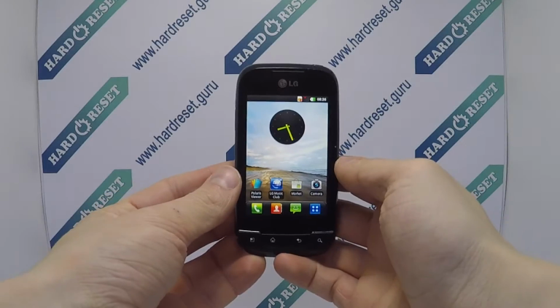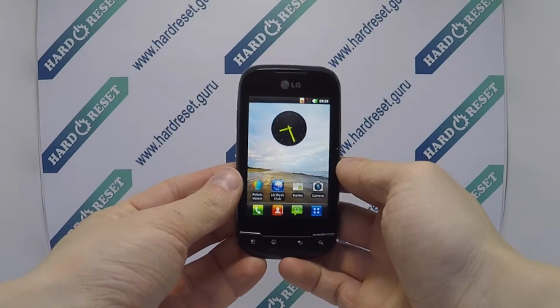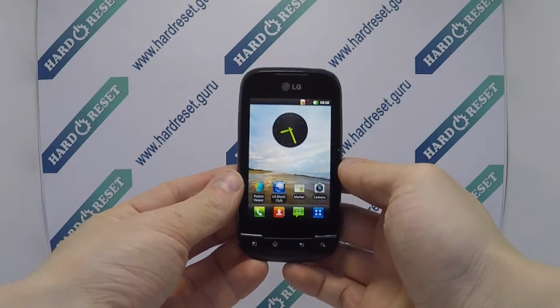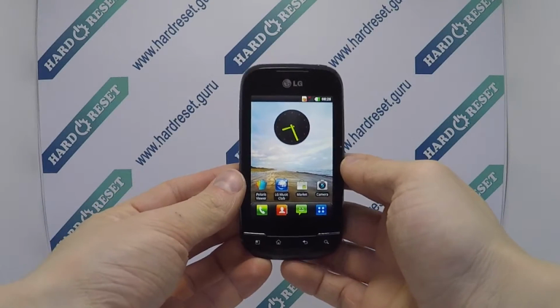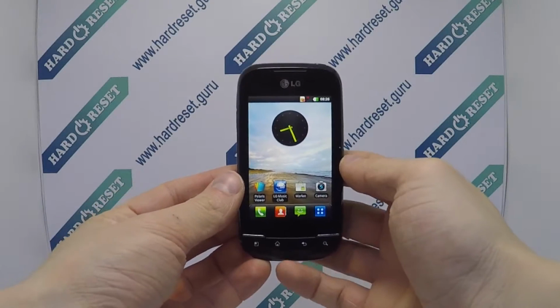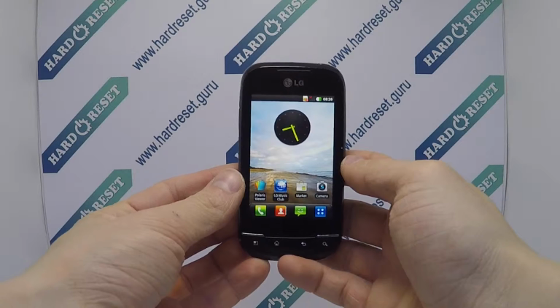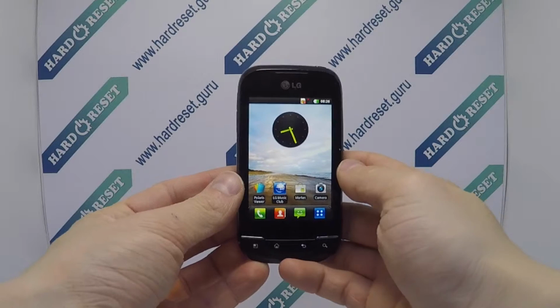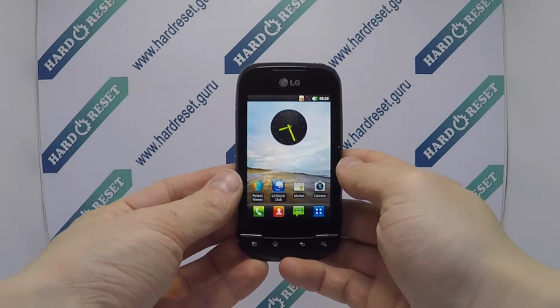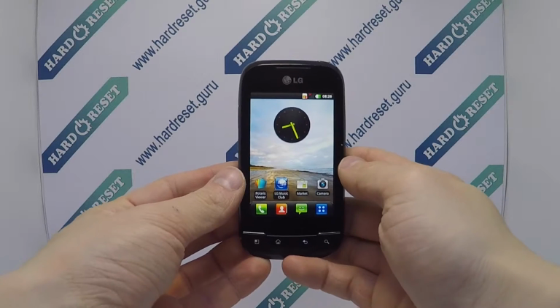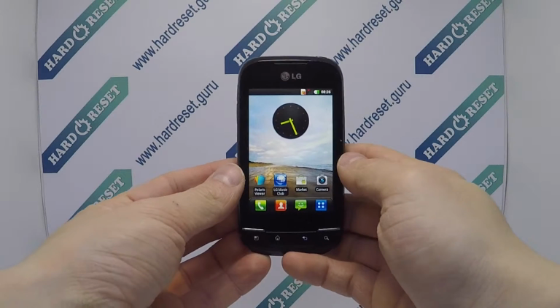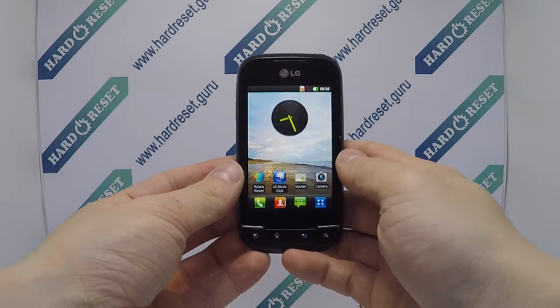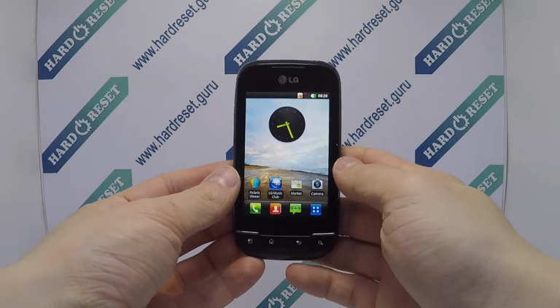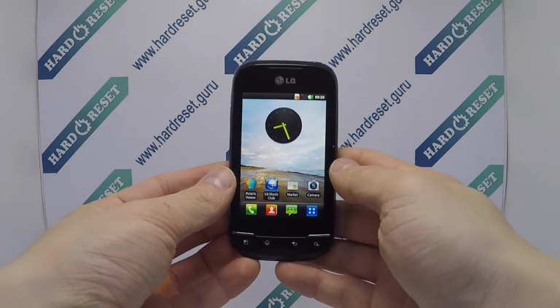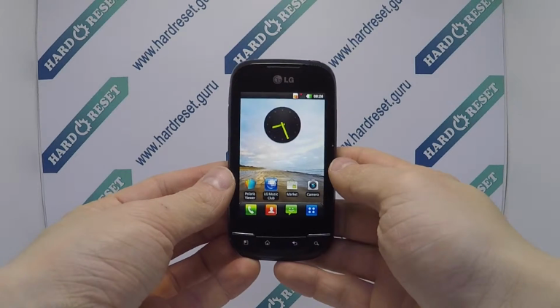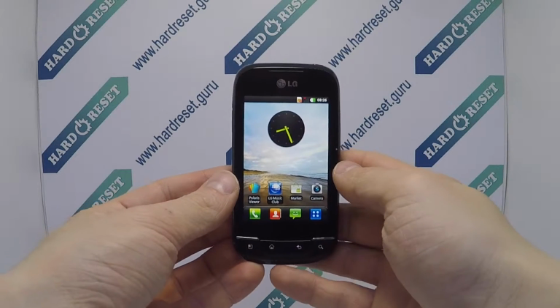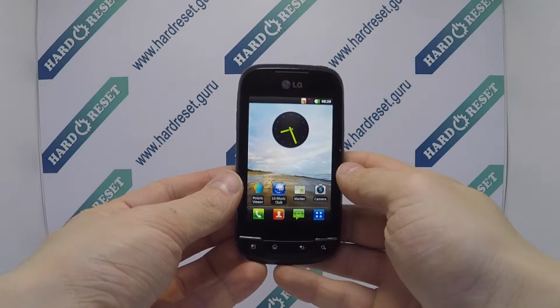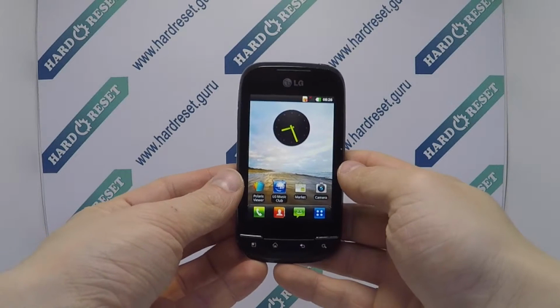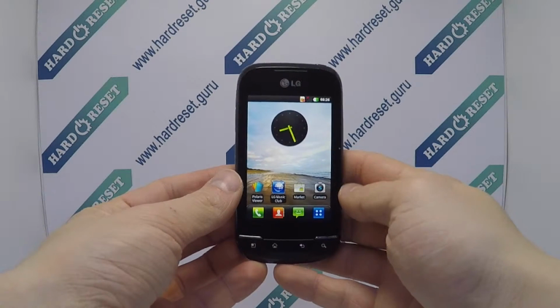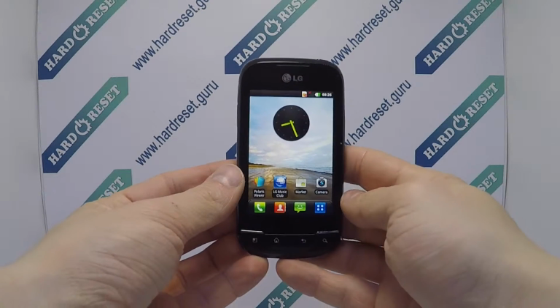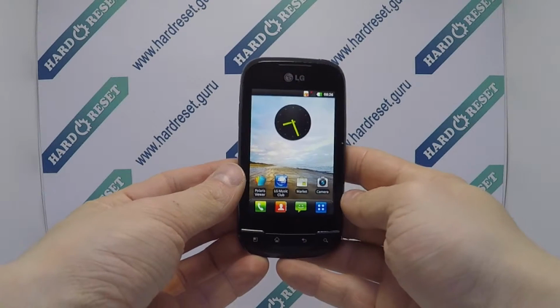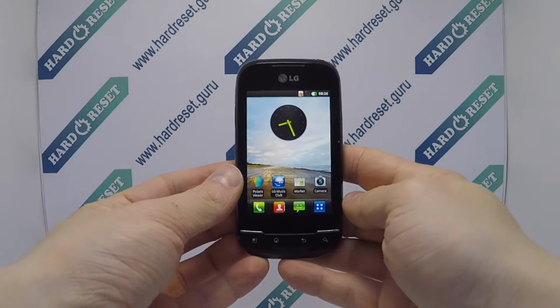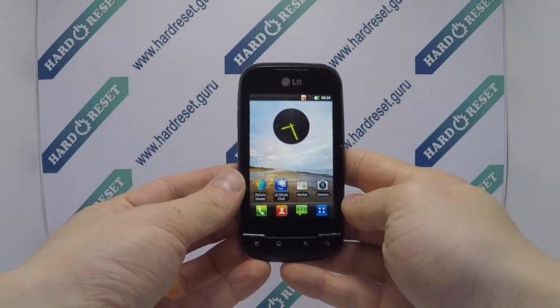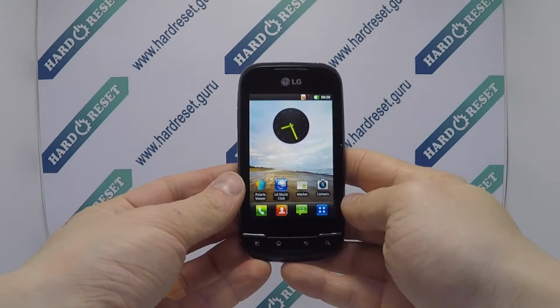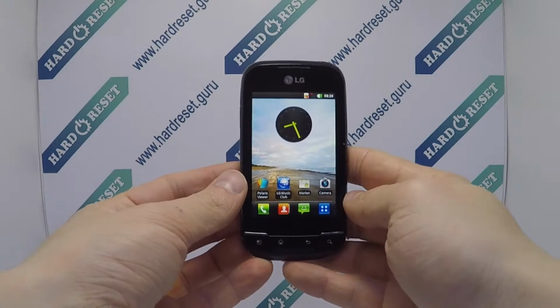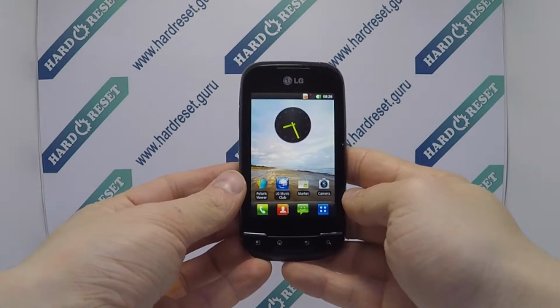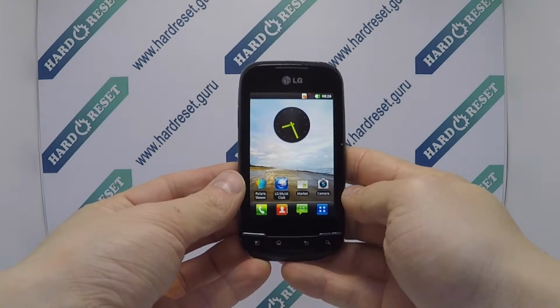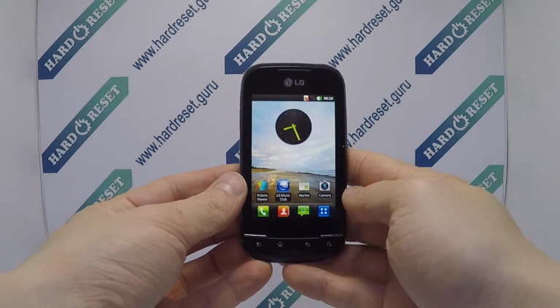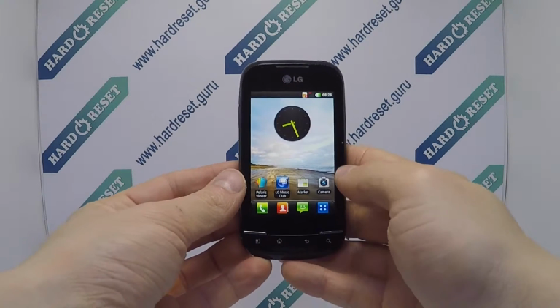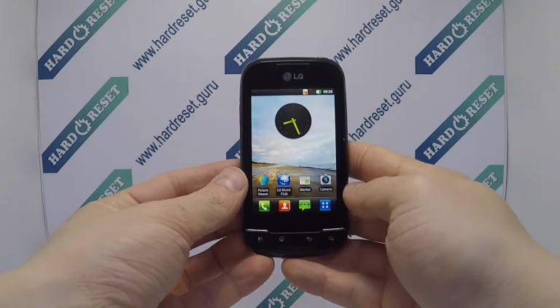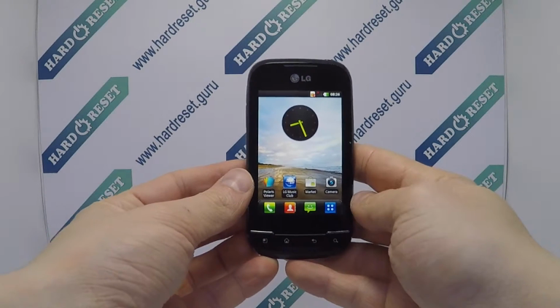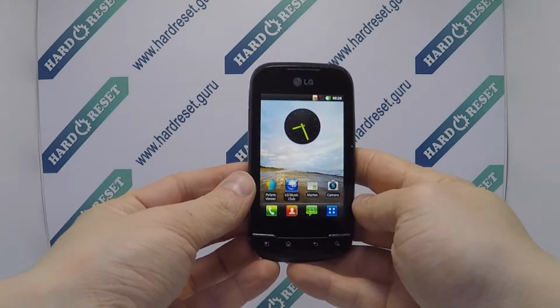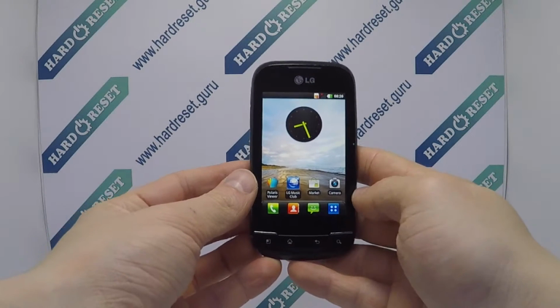Hello, I show you how to factory reset through menu on LG Optimus Link.